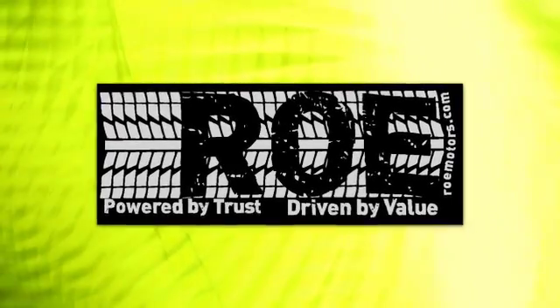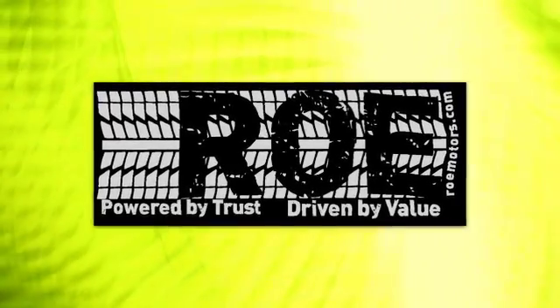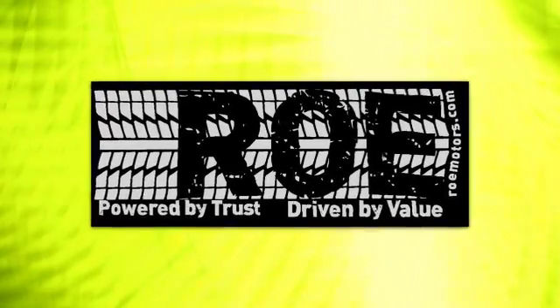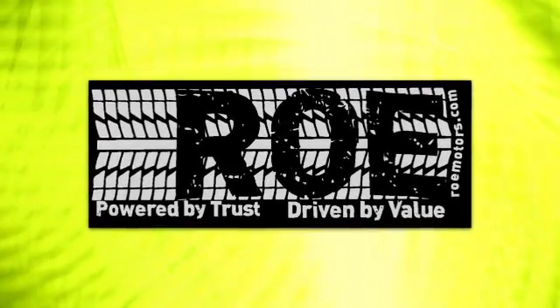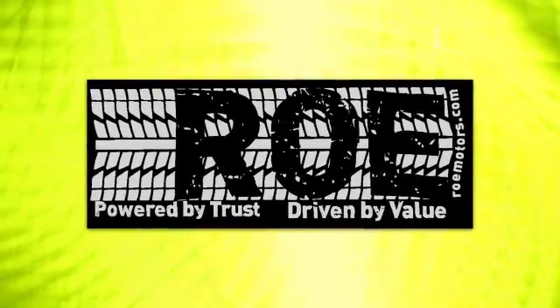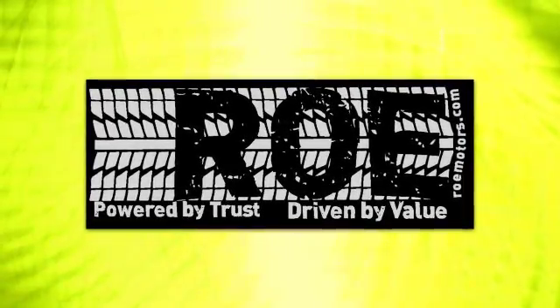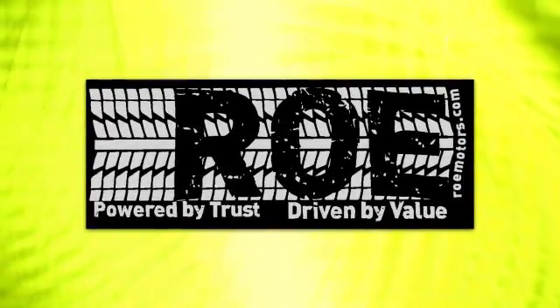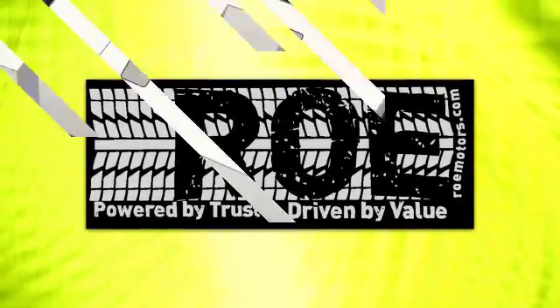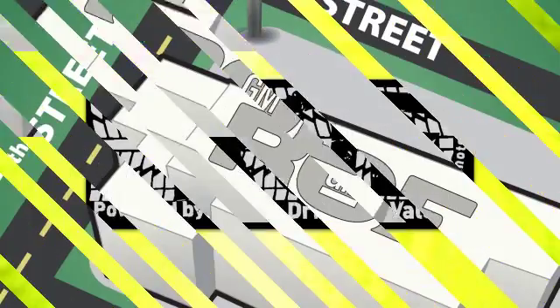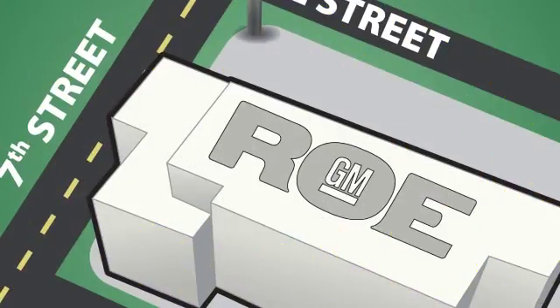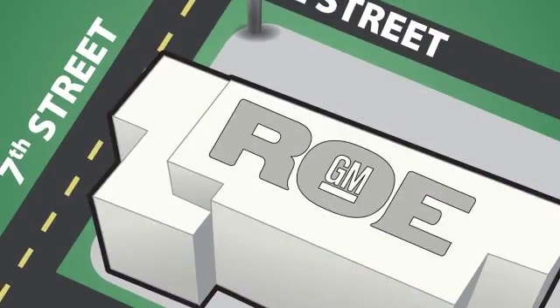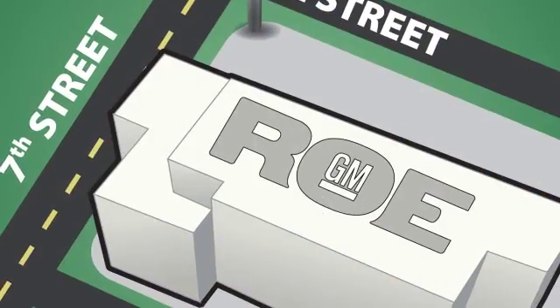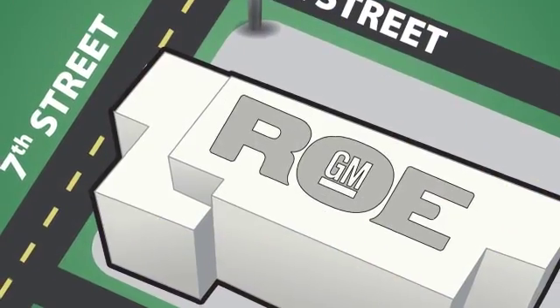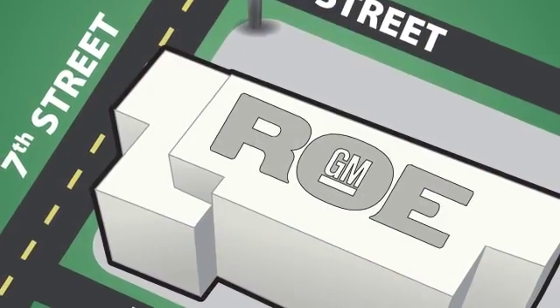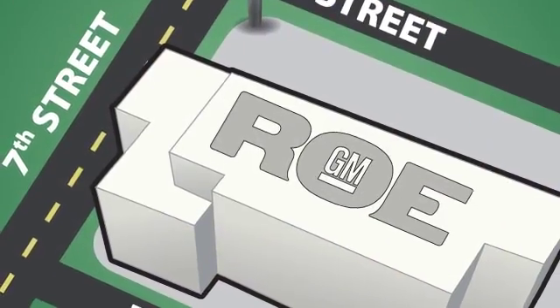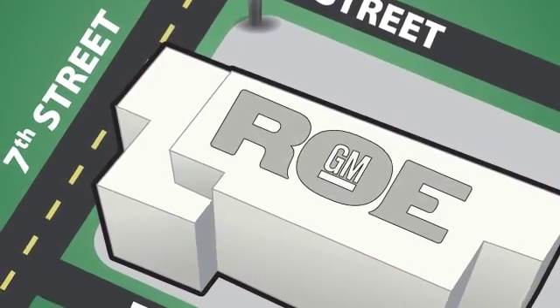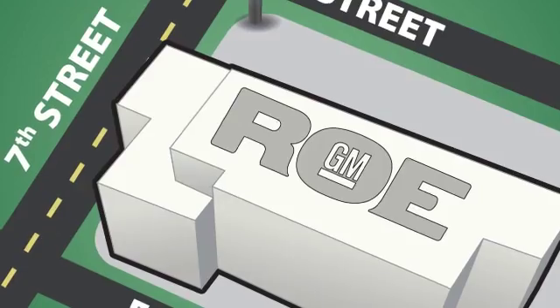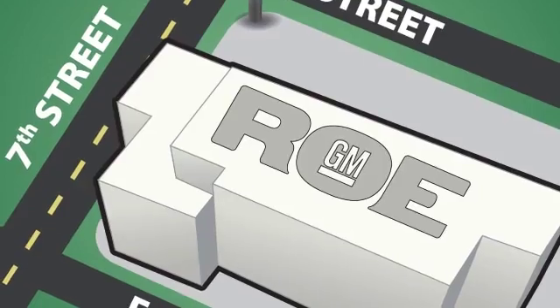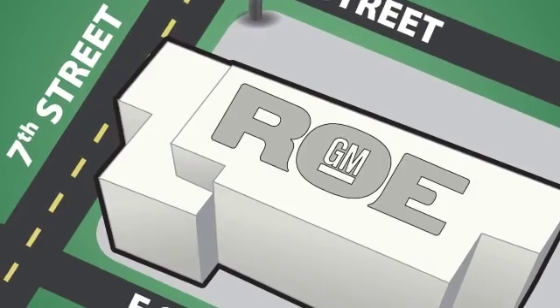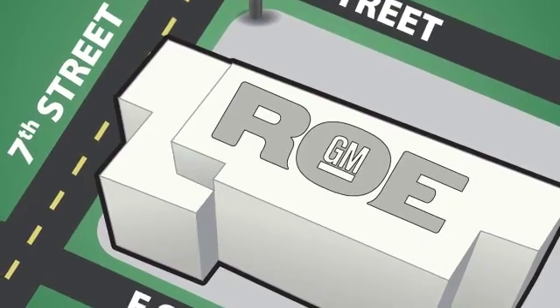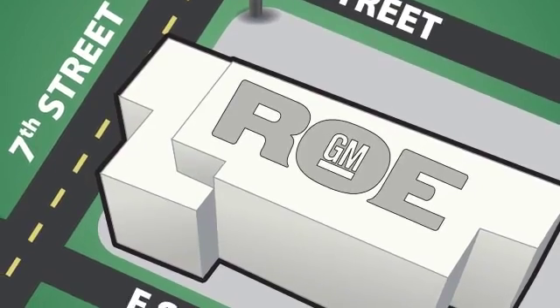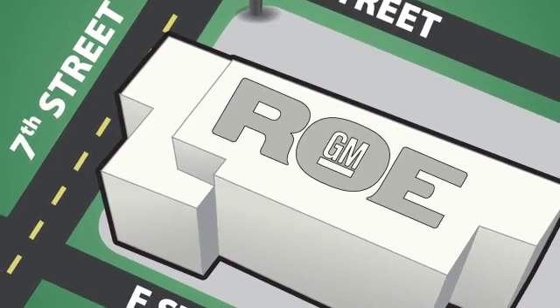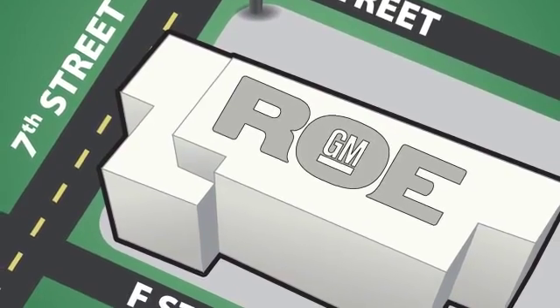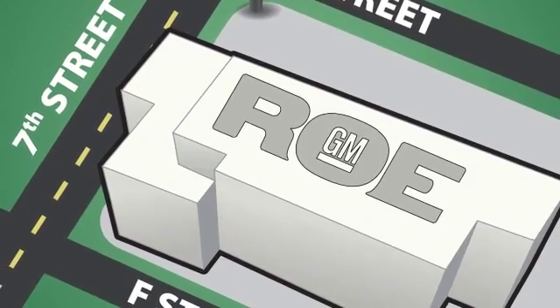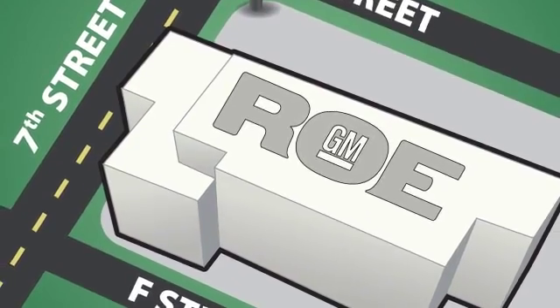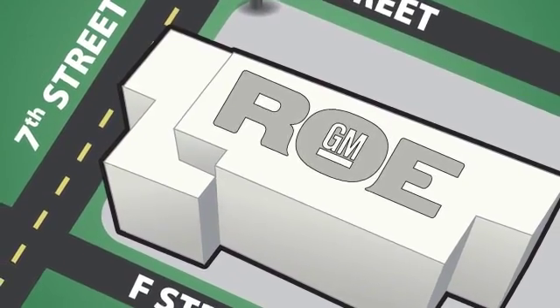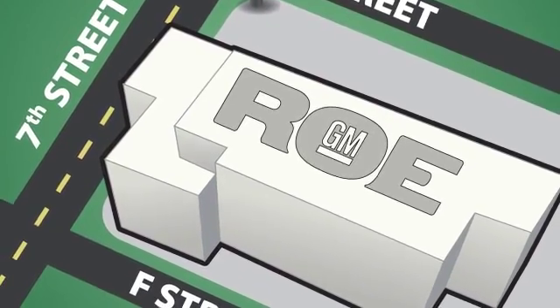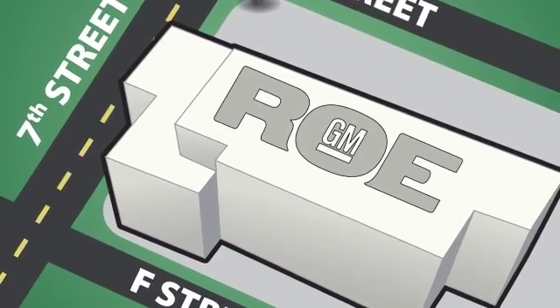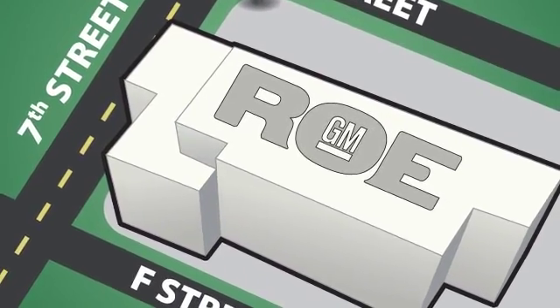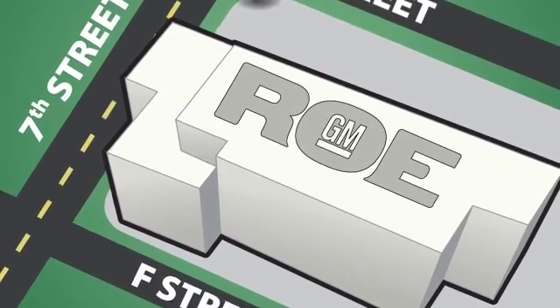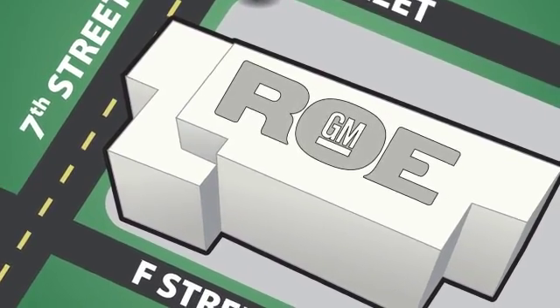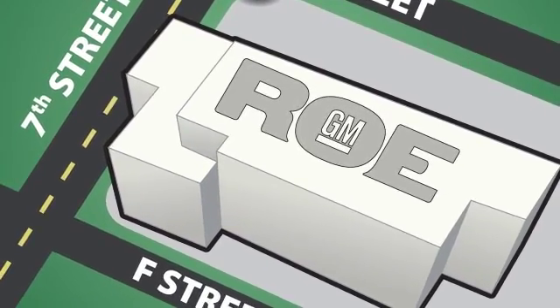We're conveniently located at 201 Northeast 7th Street in Grants Pass, Oregon. Just a half hour from Medford.